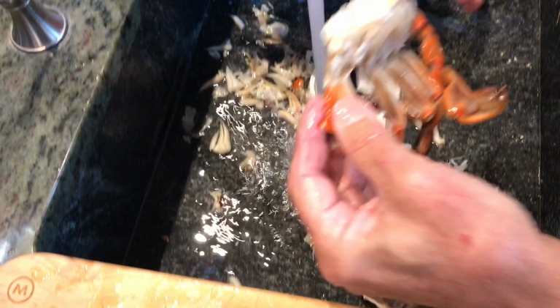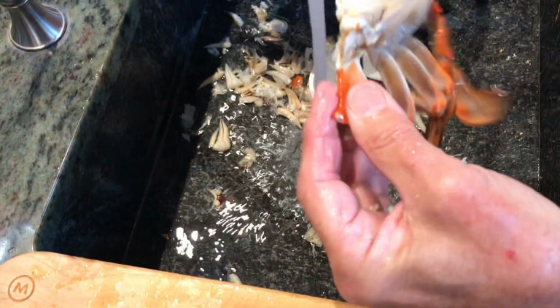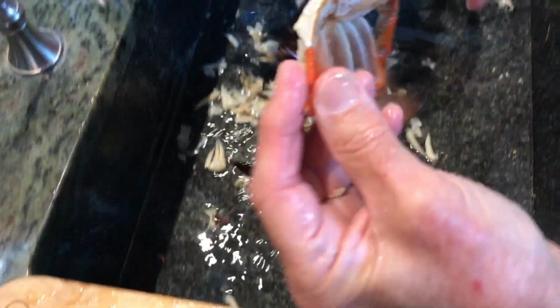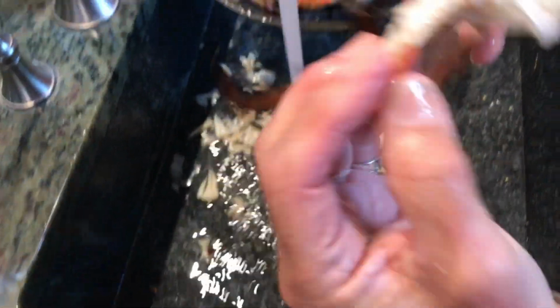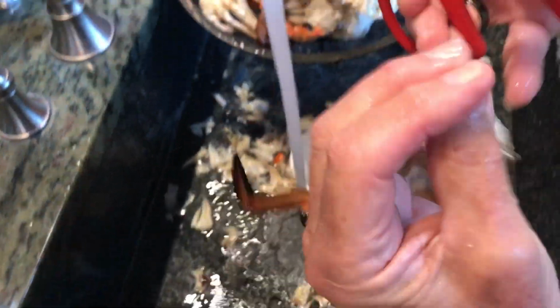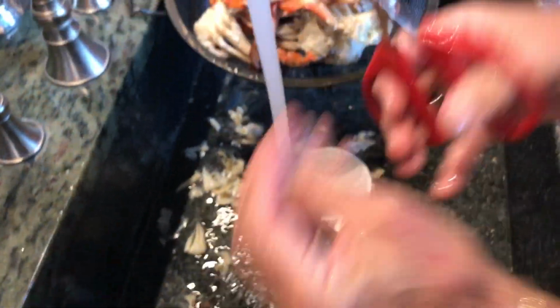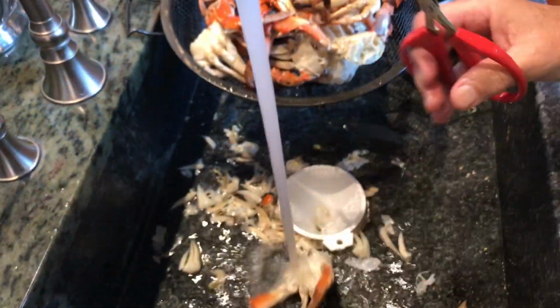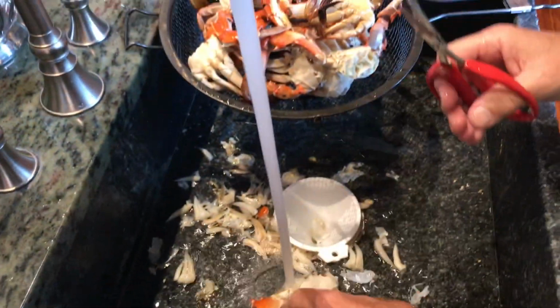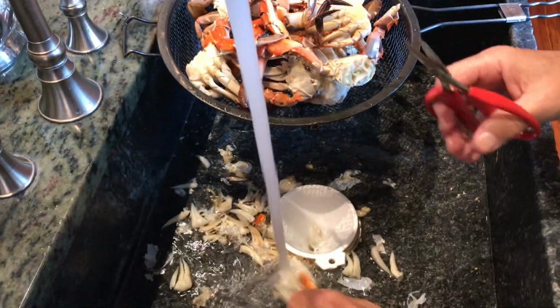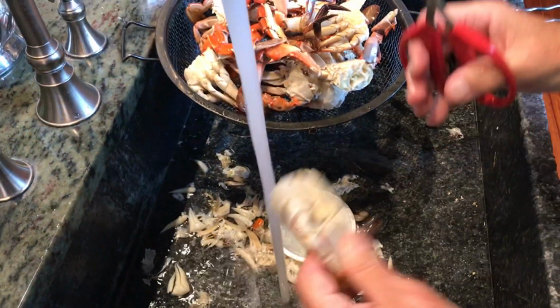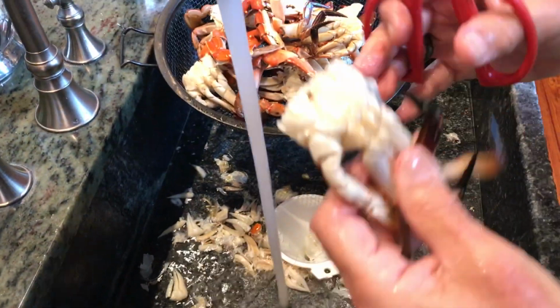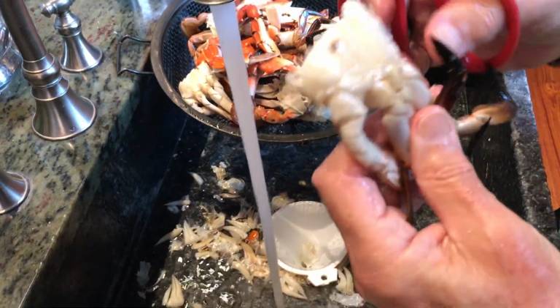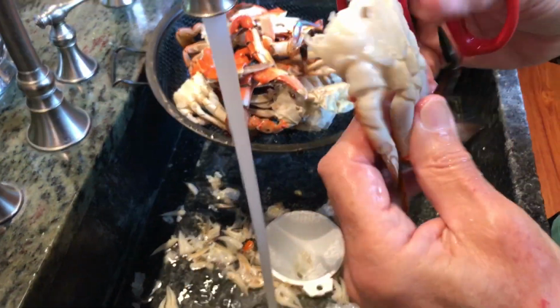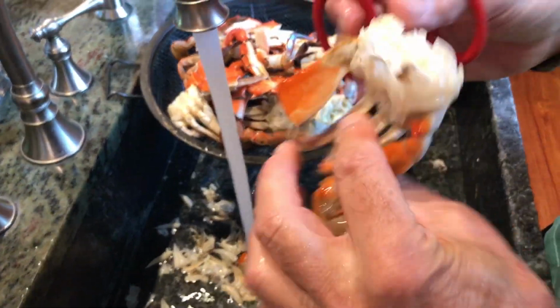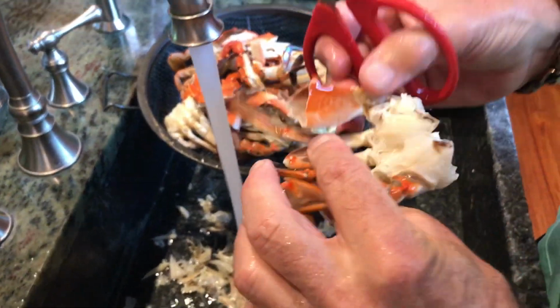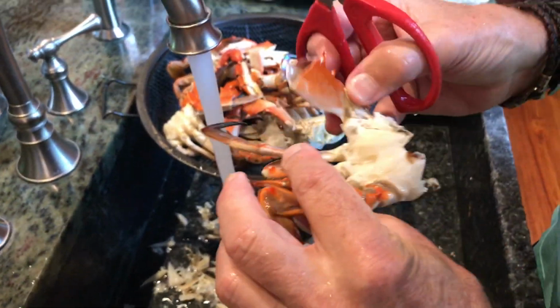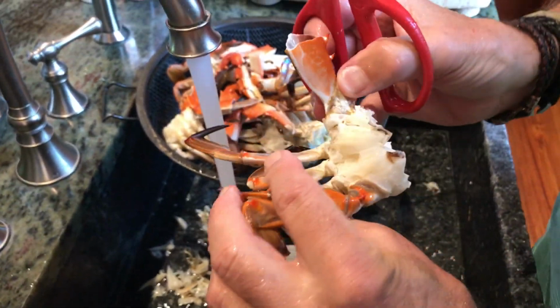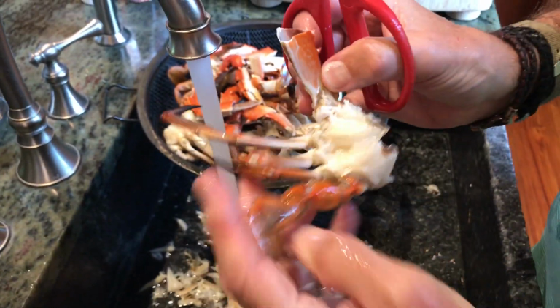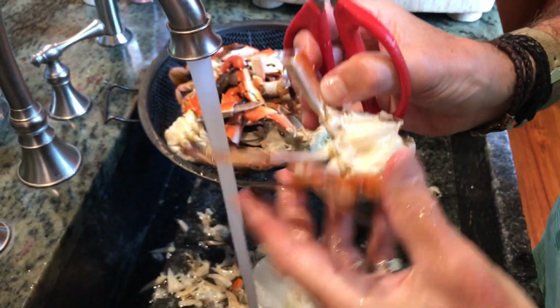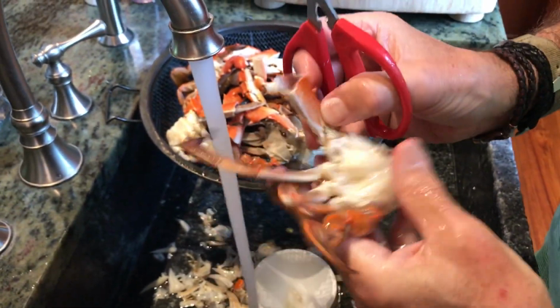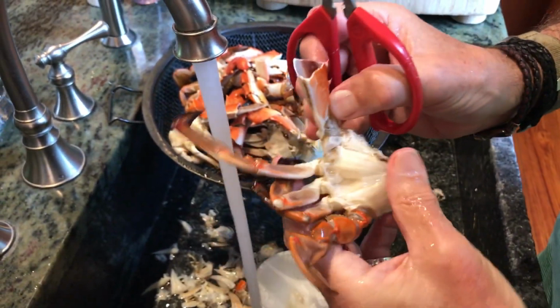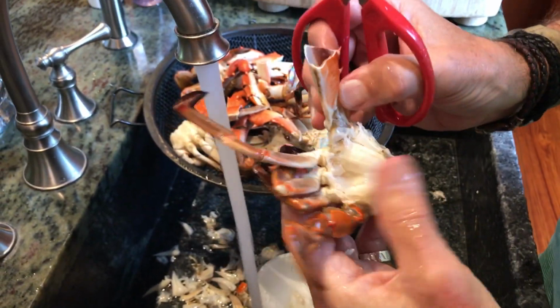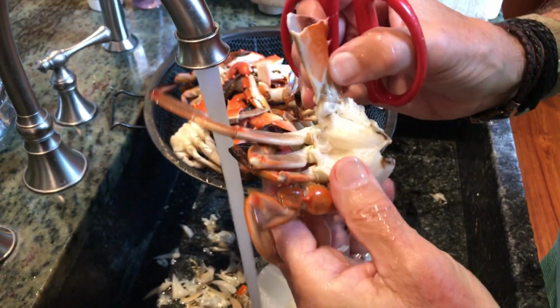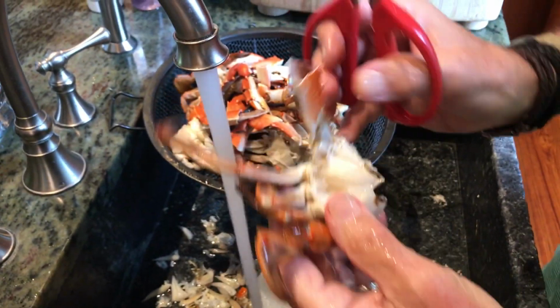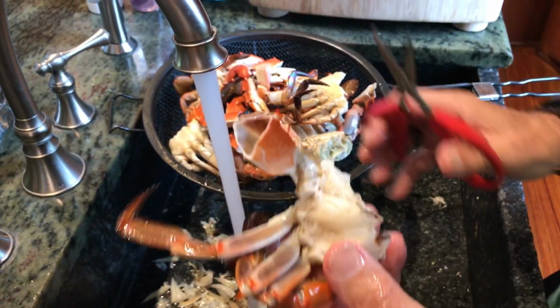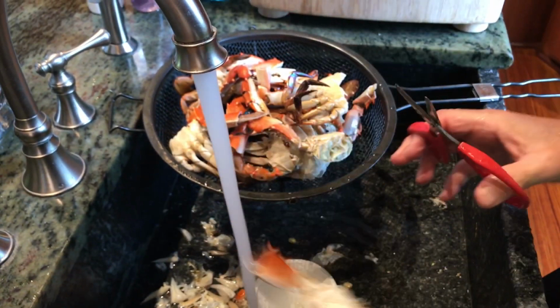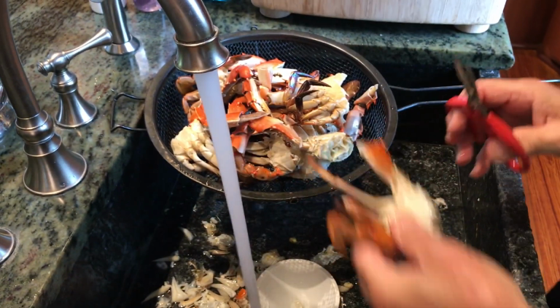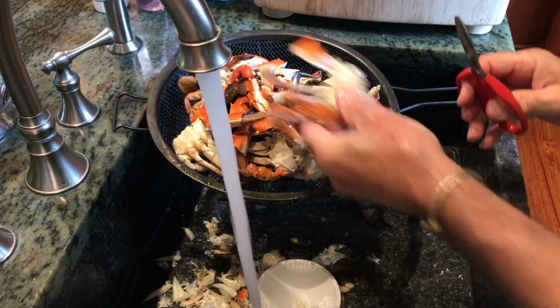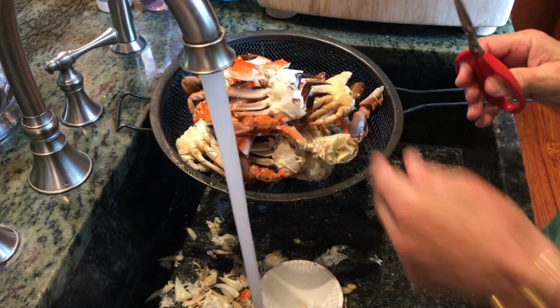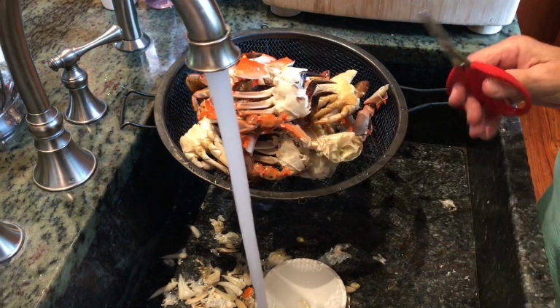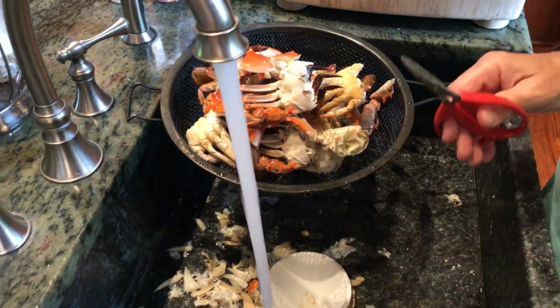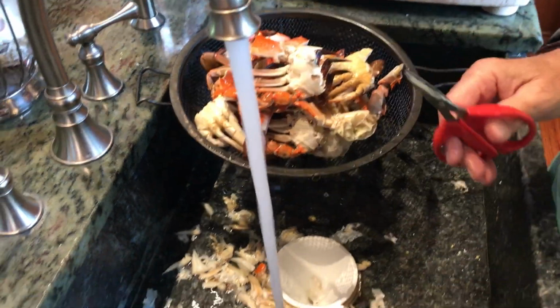And there you have it, ready to go. Half blue crab shell ready to go. Let's do the other one.